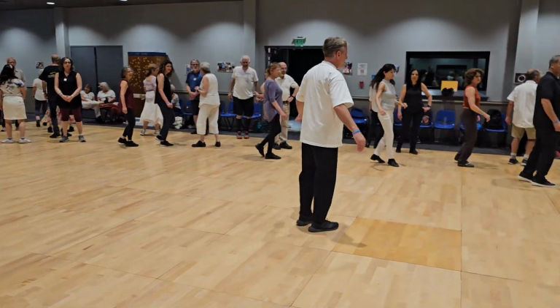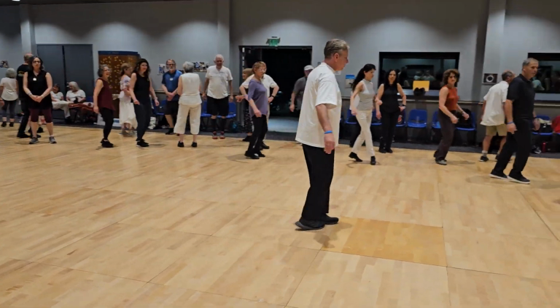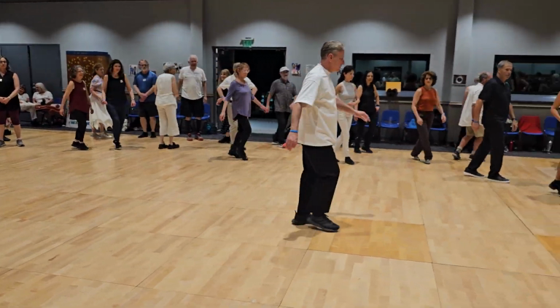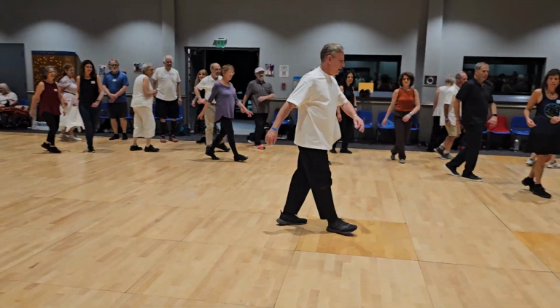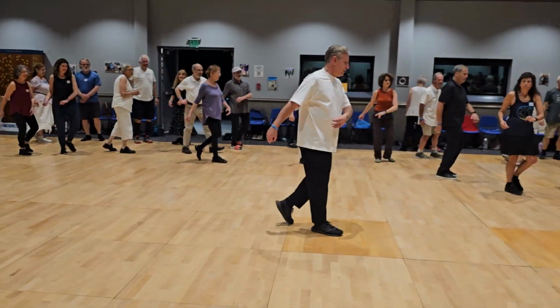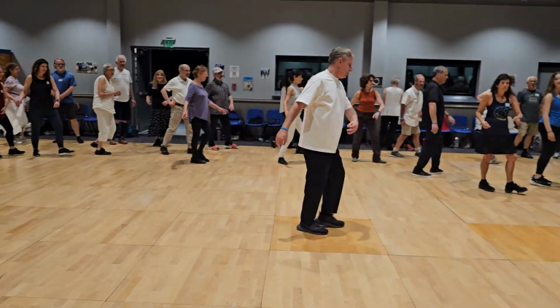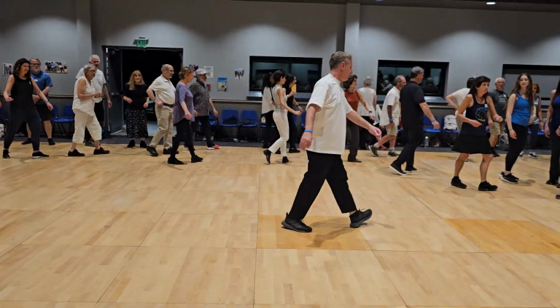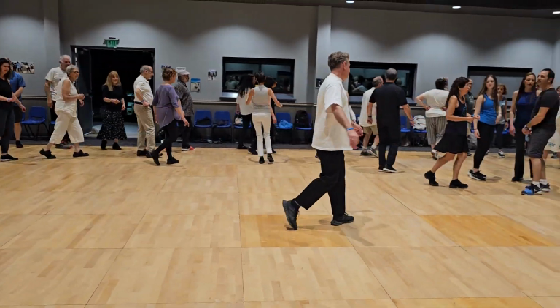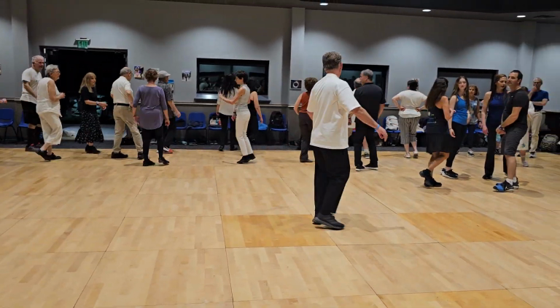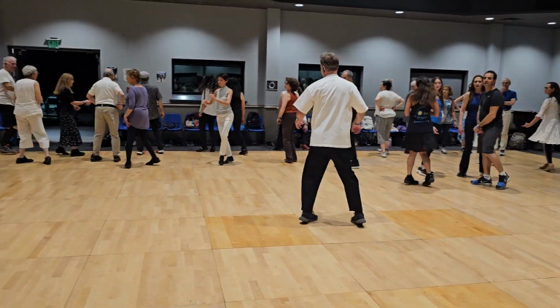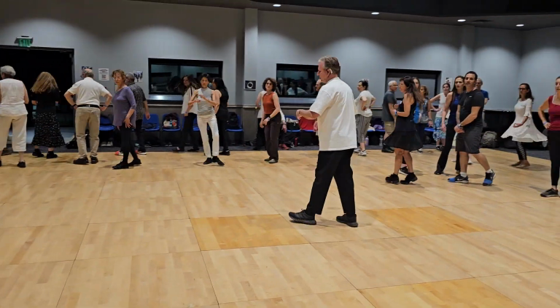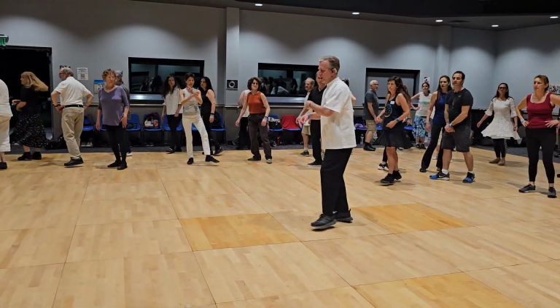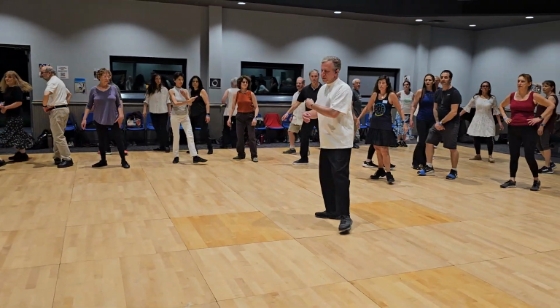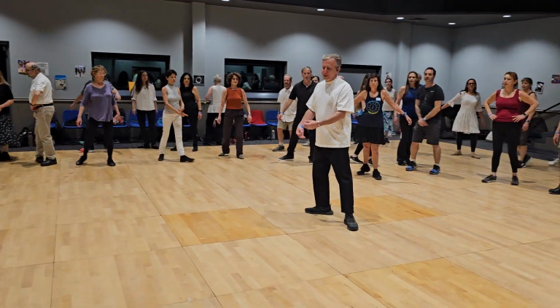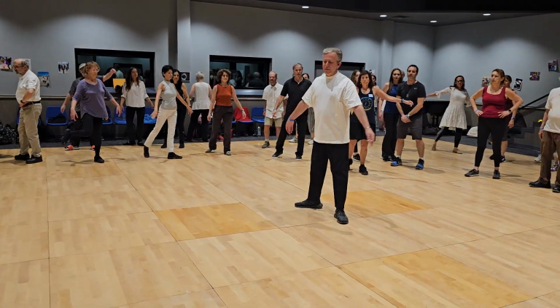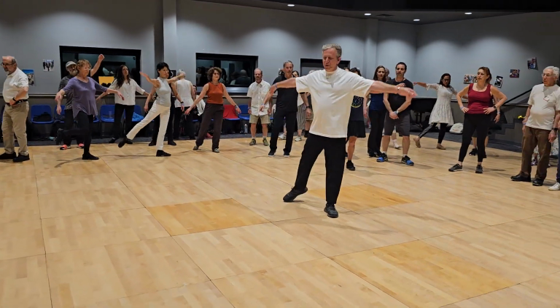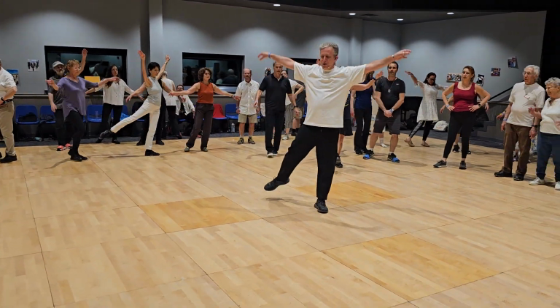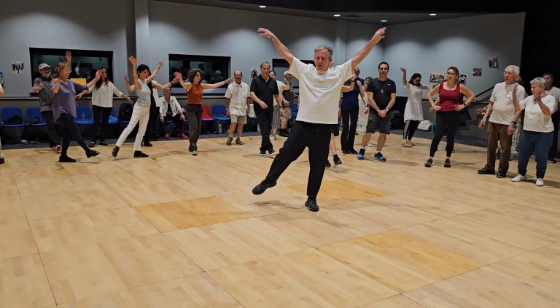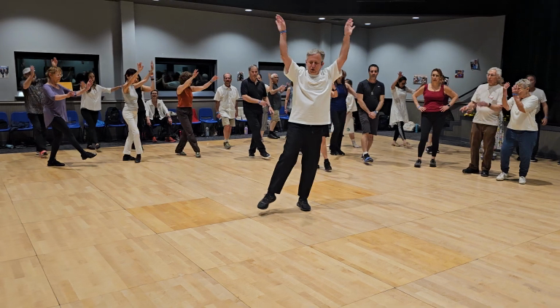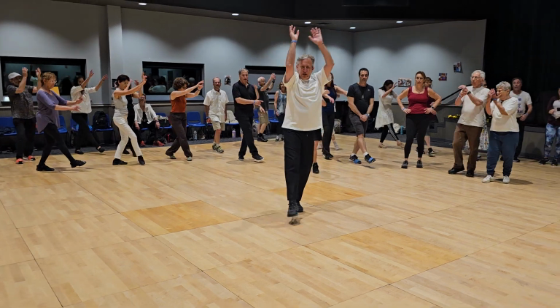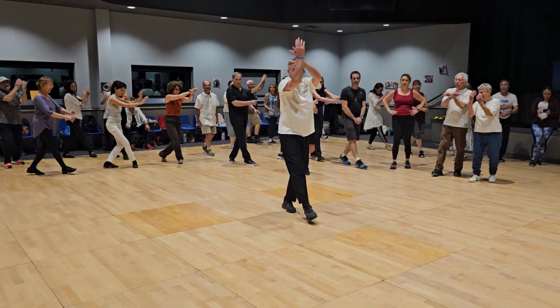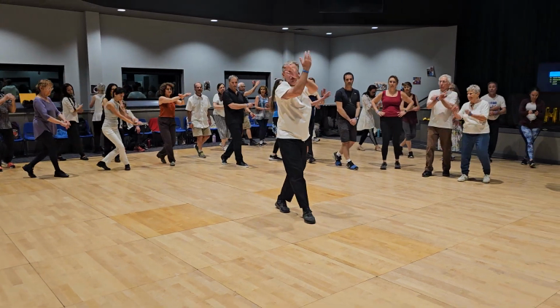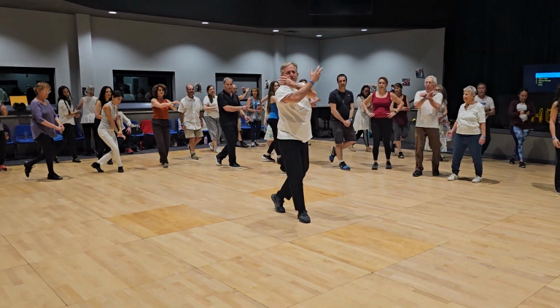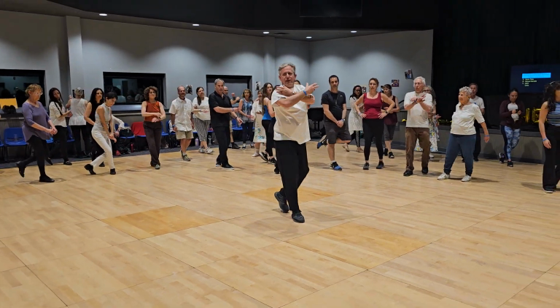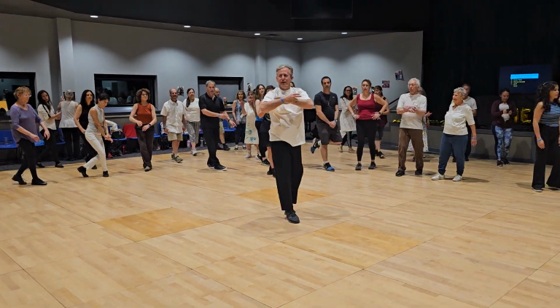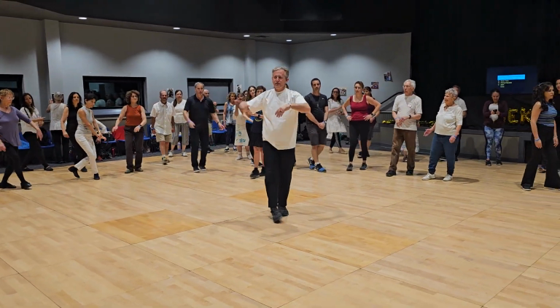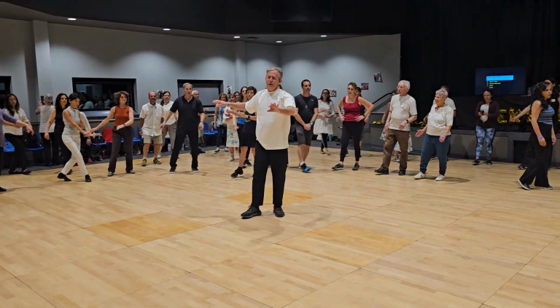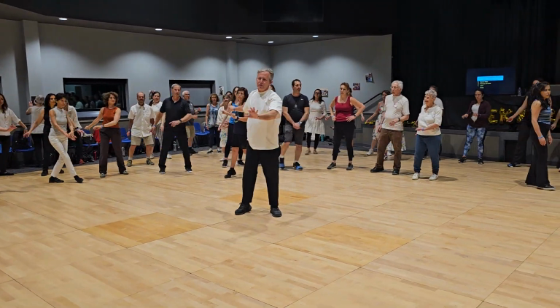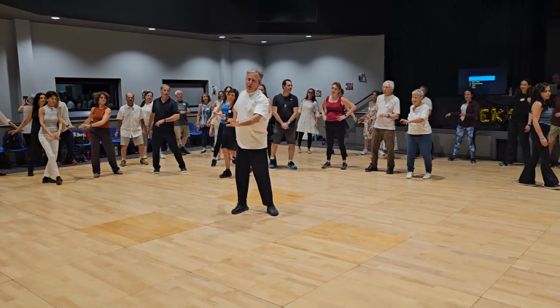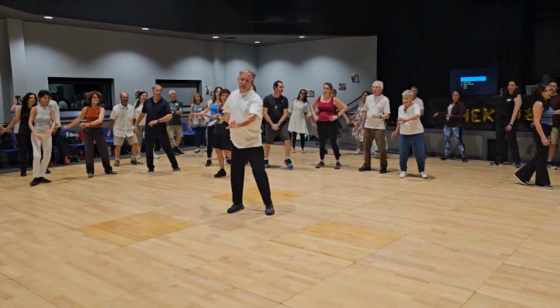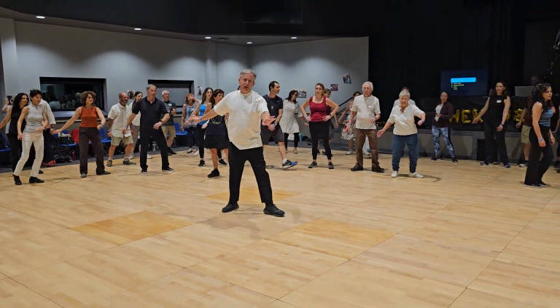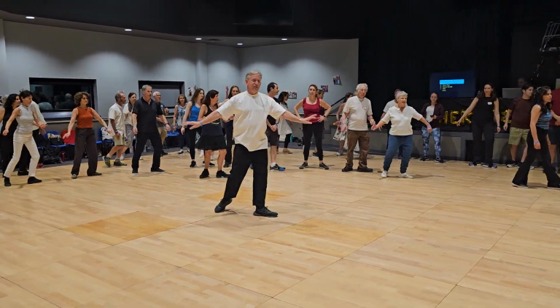Chacha with right foot and left. Step, hold and cross the hands. Sway, turn left.